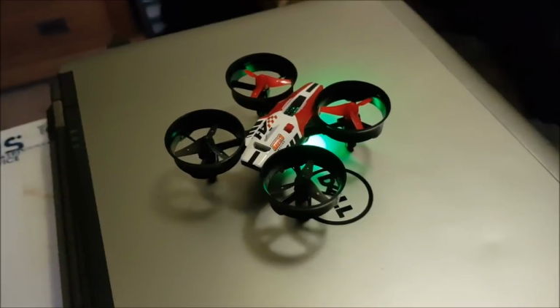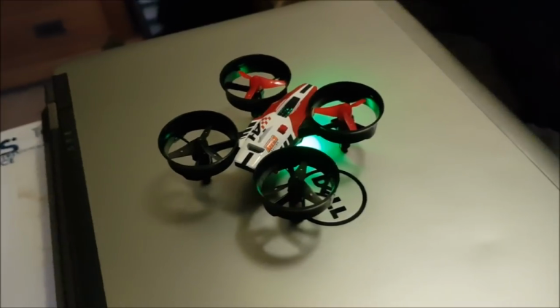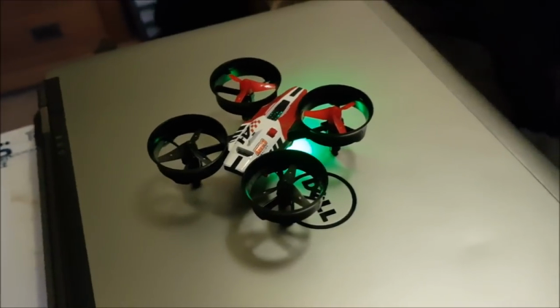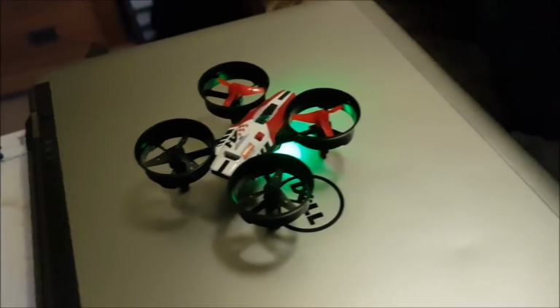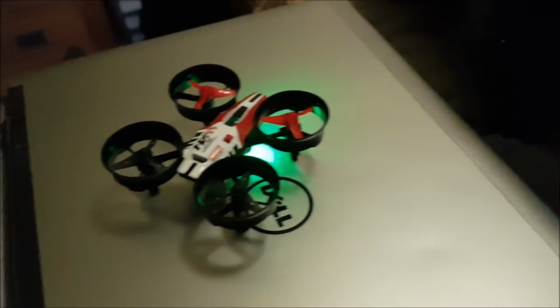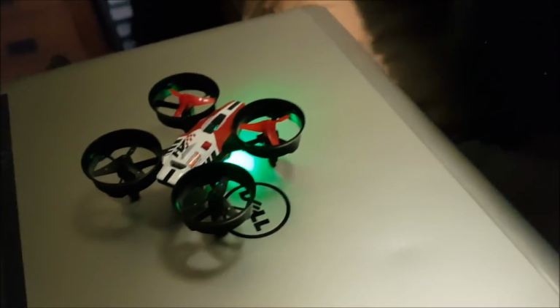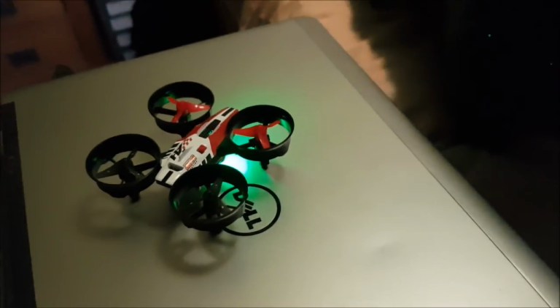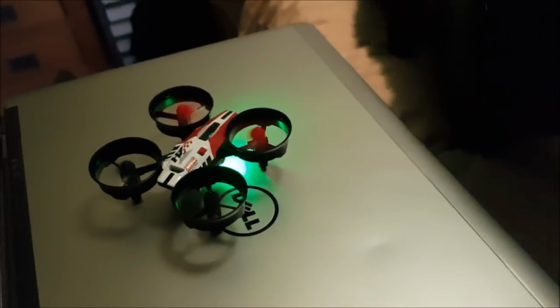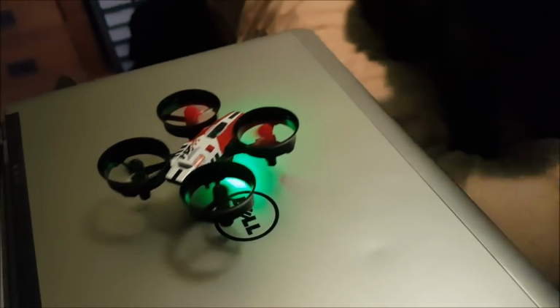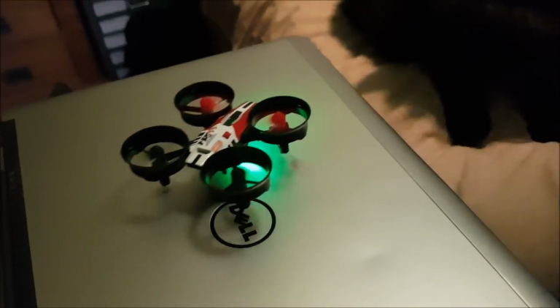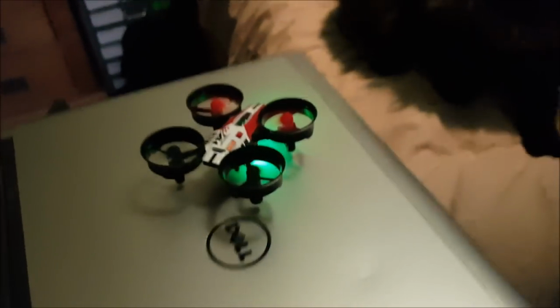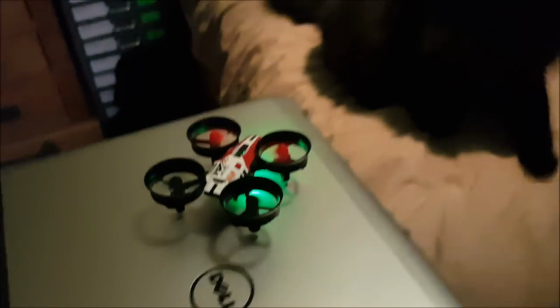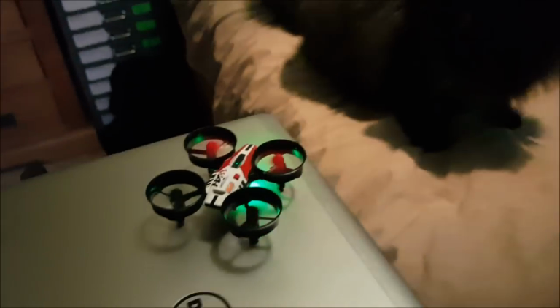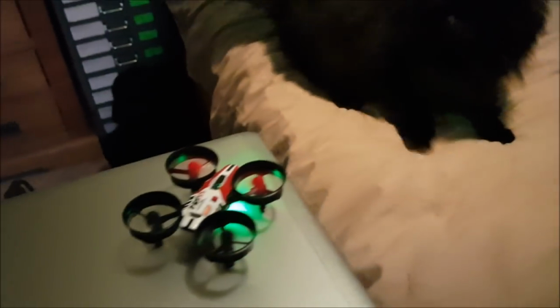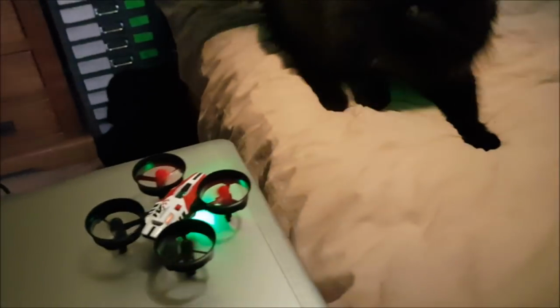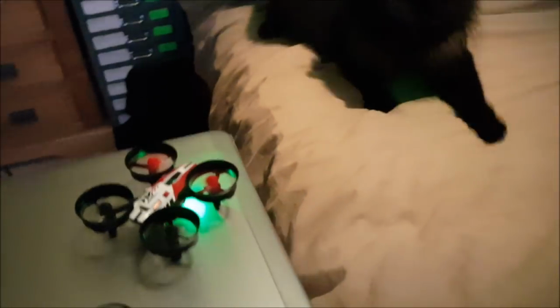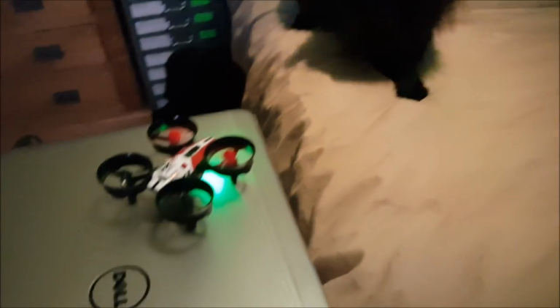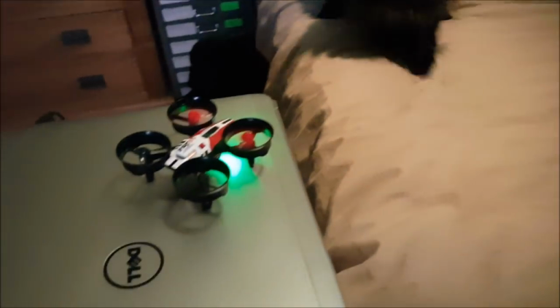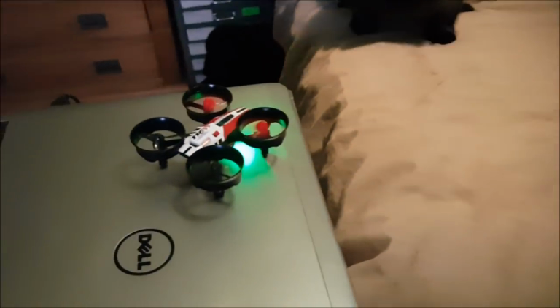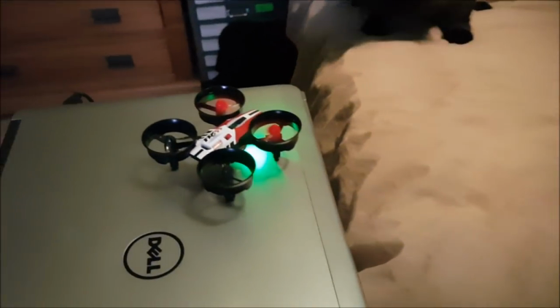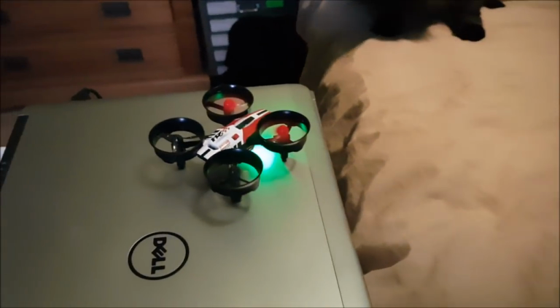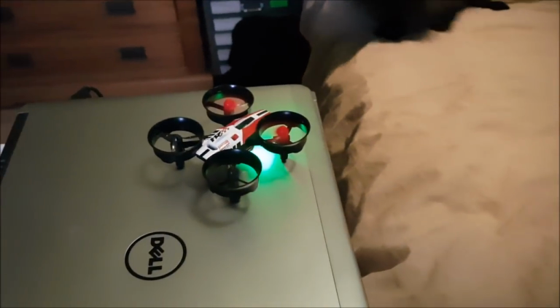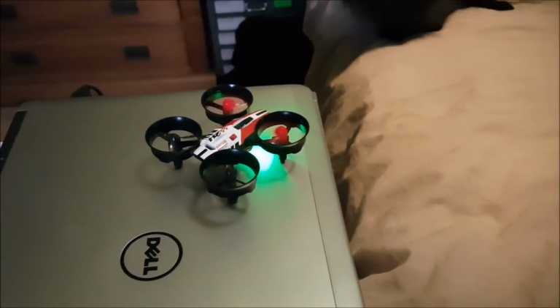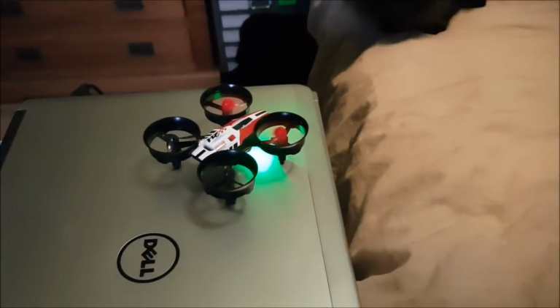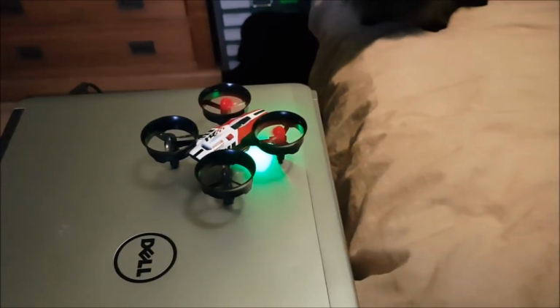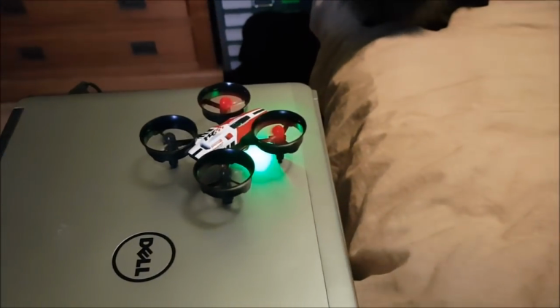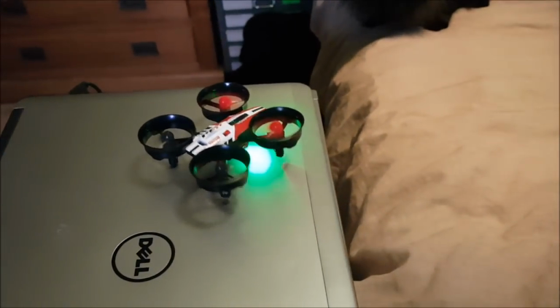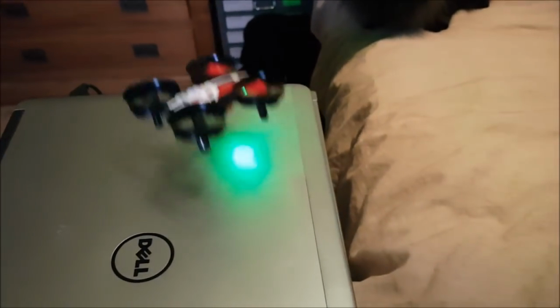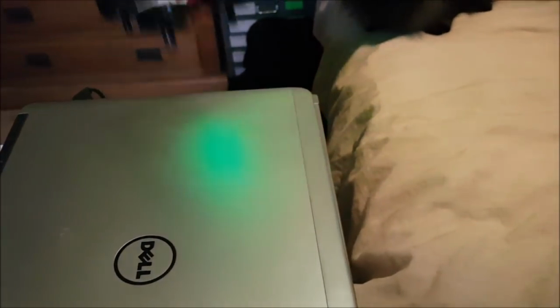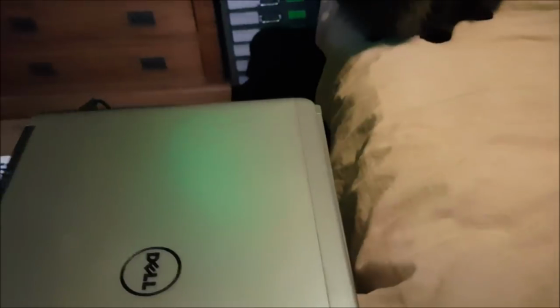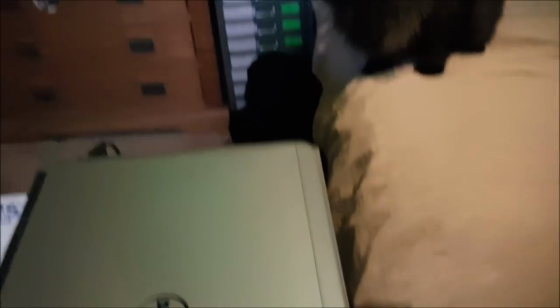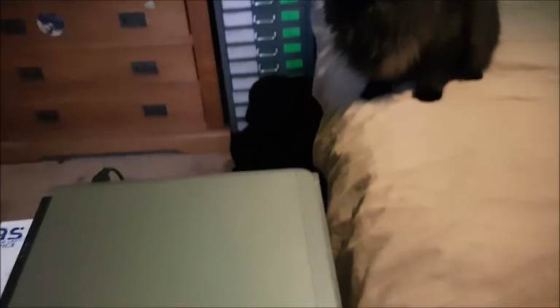When you switch it back on you have to wait for it to connect. Just jiggle the left joystick.